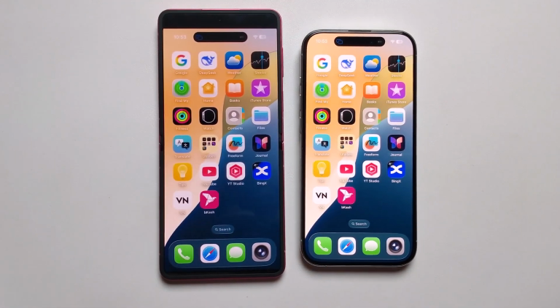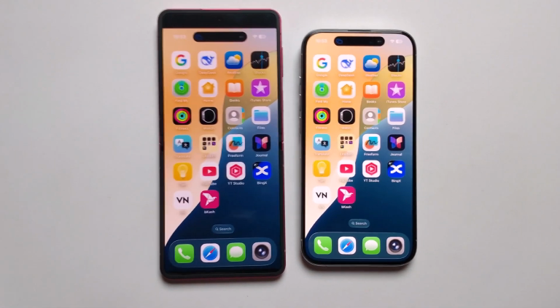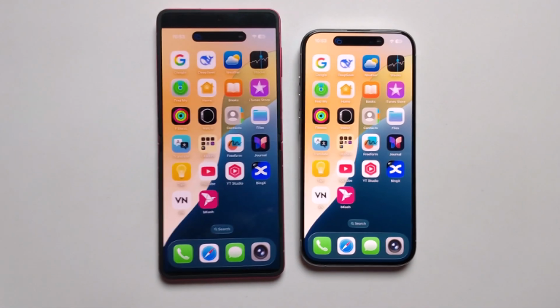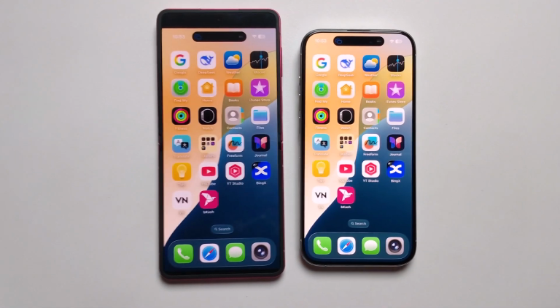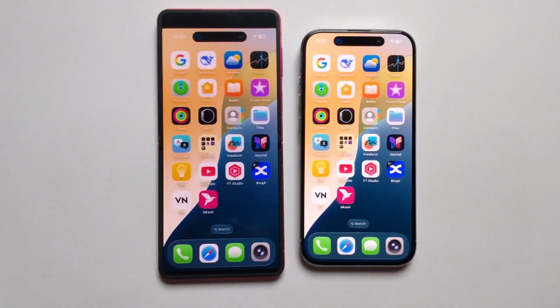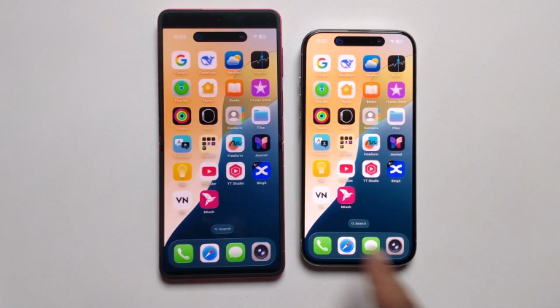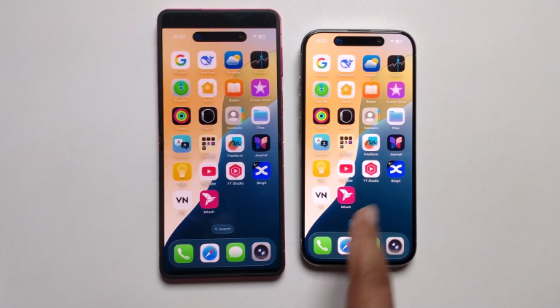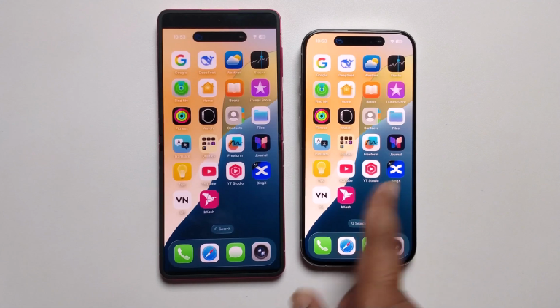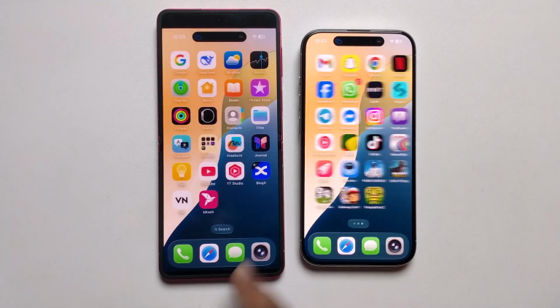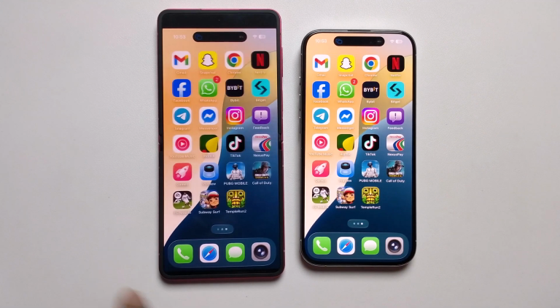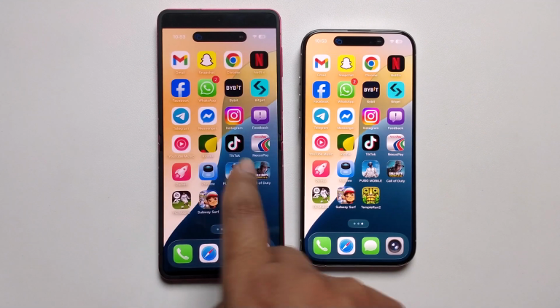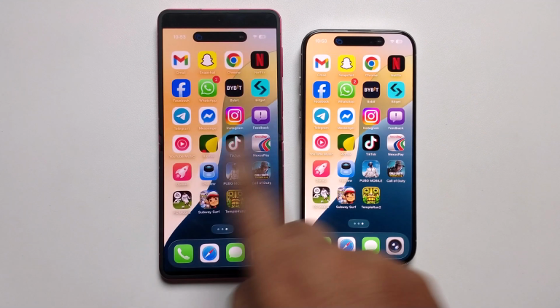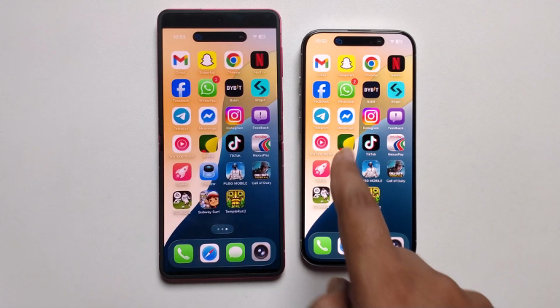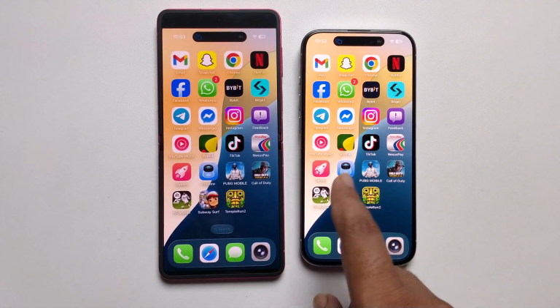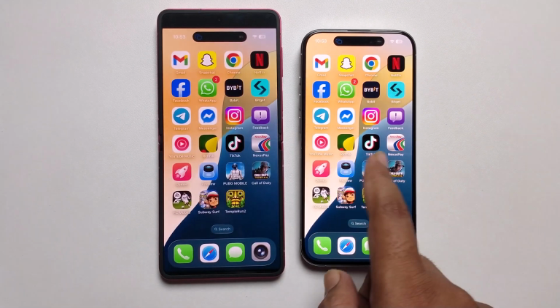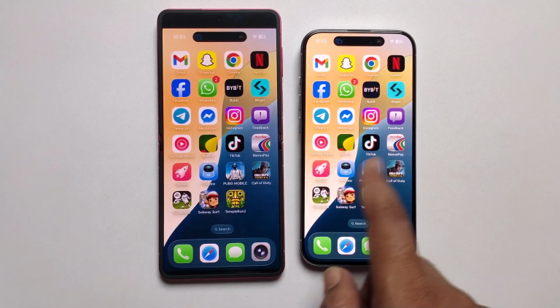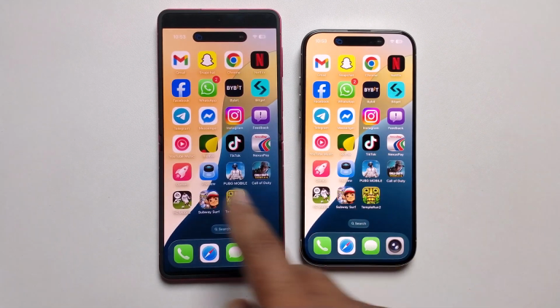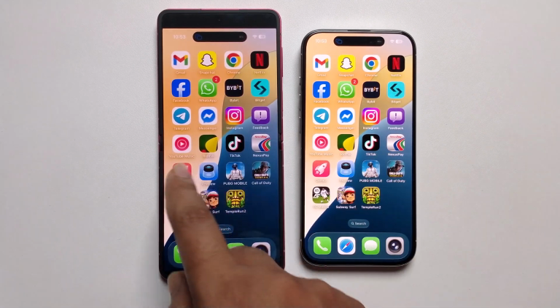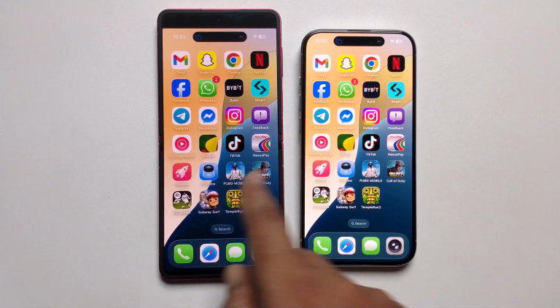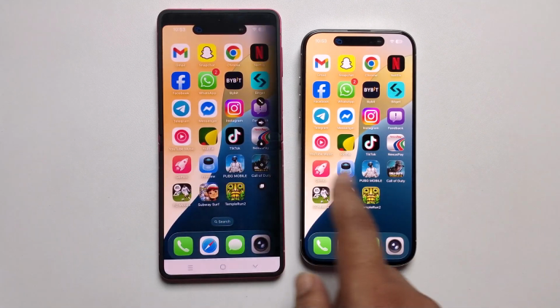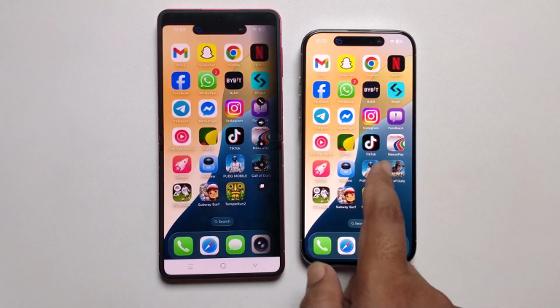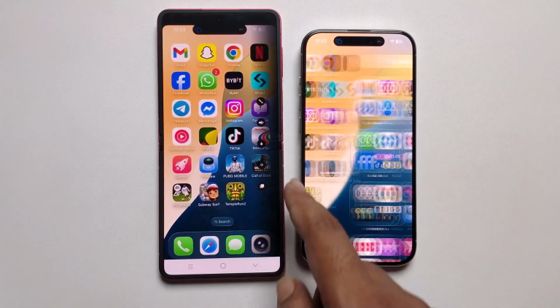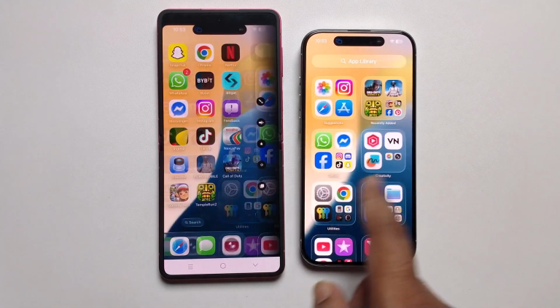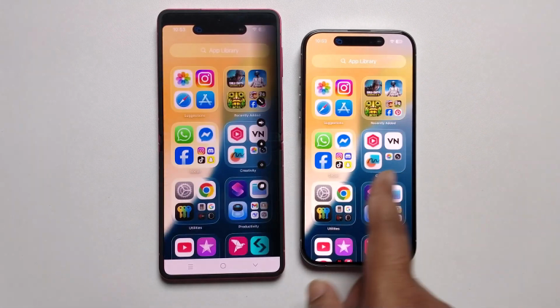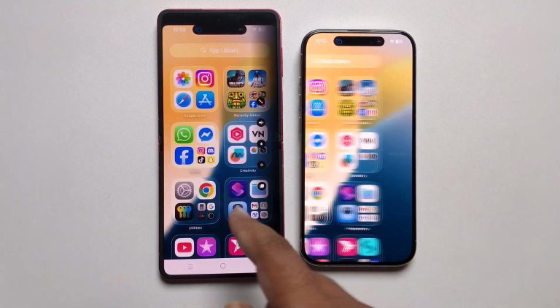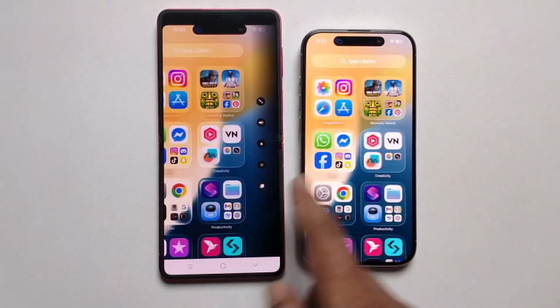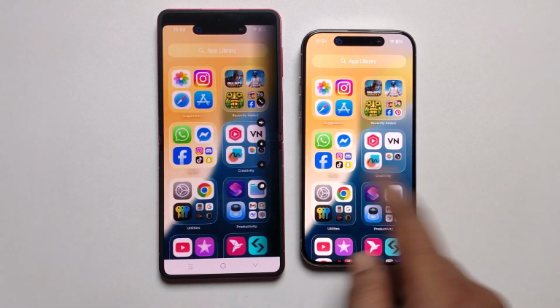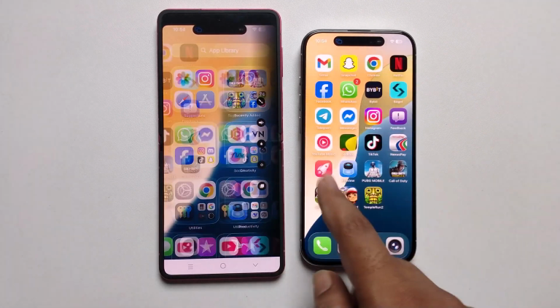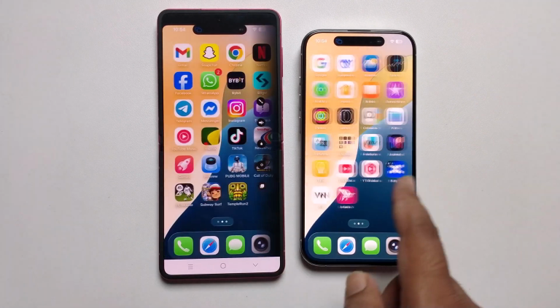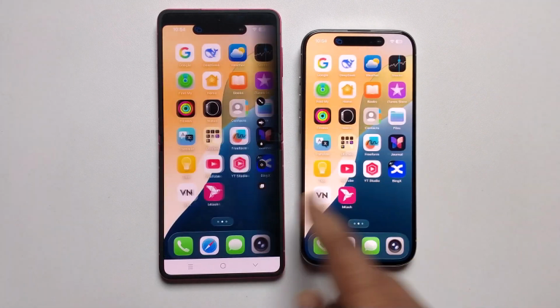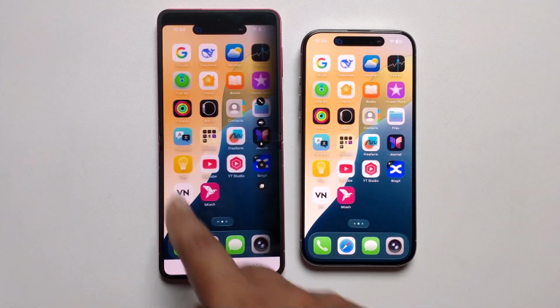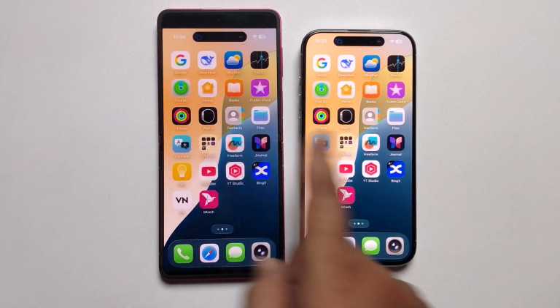And I'm easily controlling my iPhone from my Android phone.